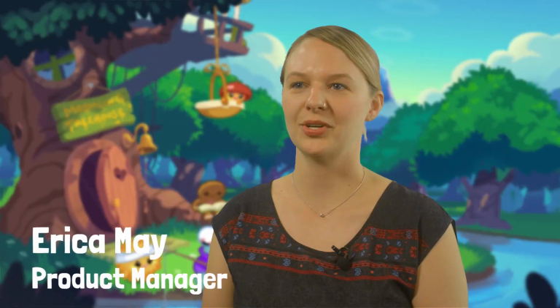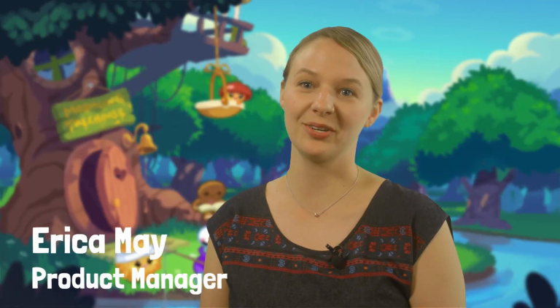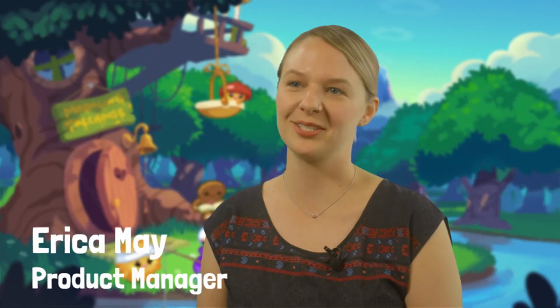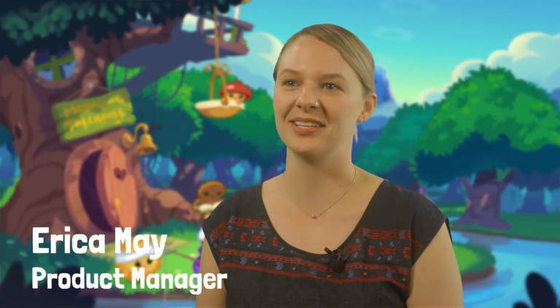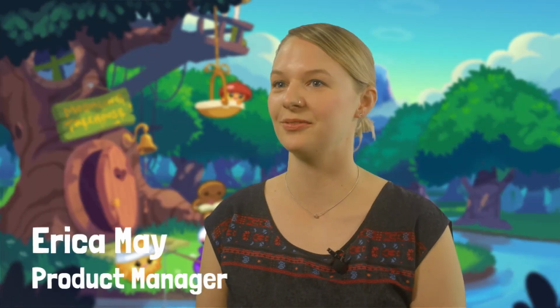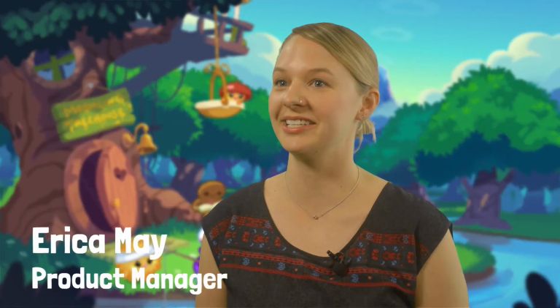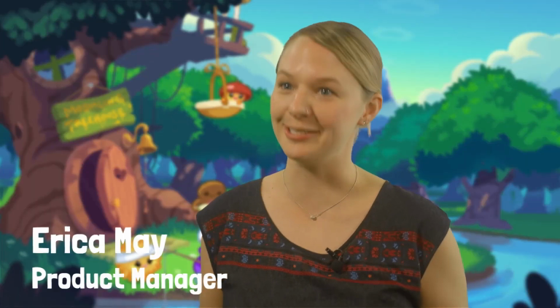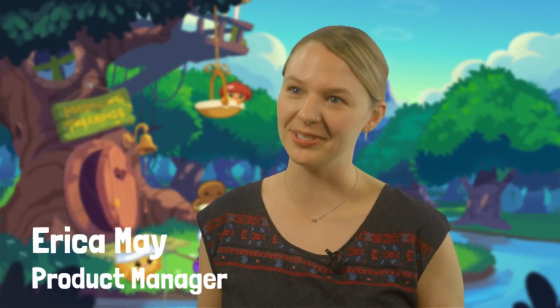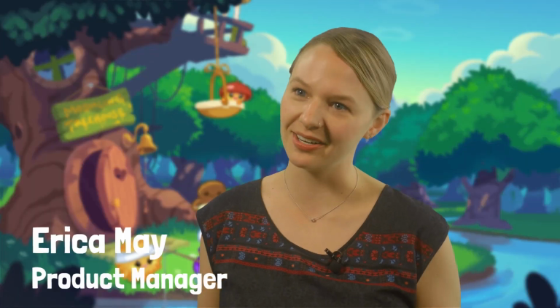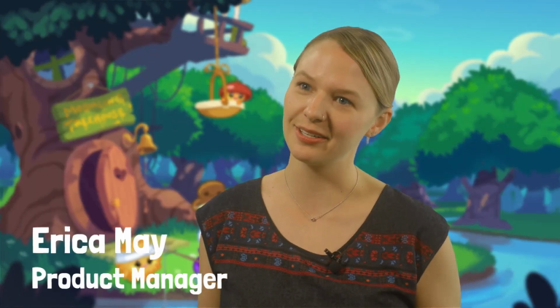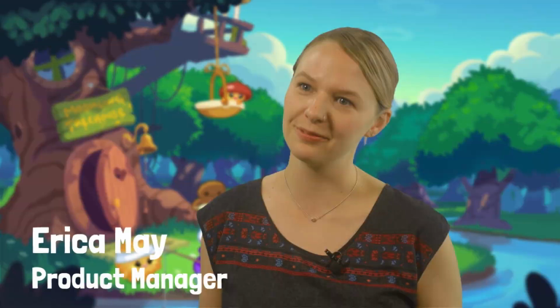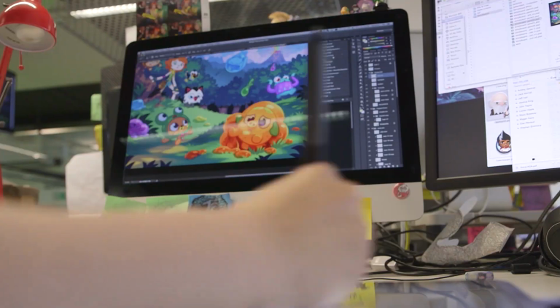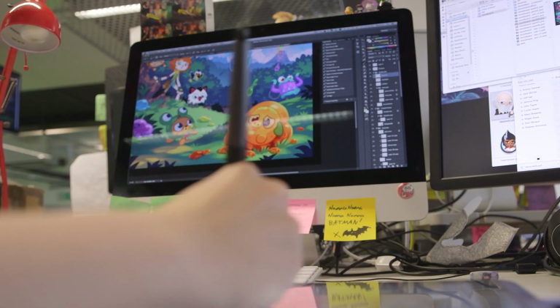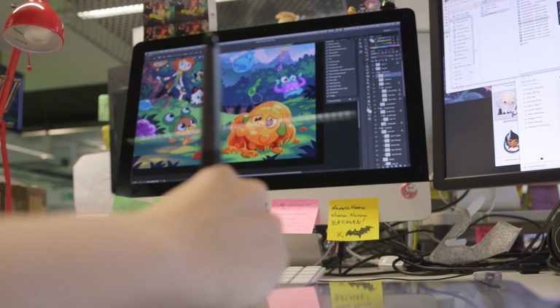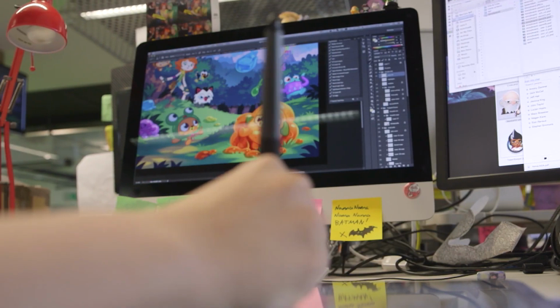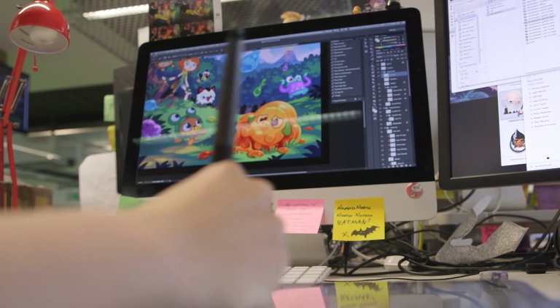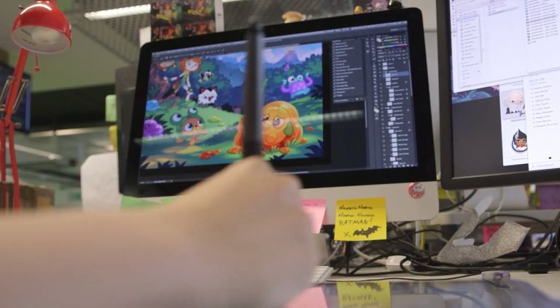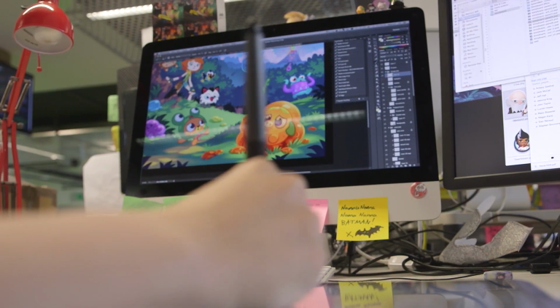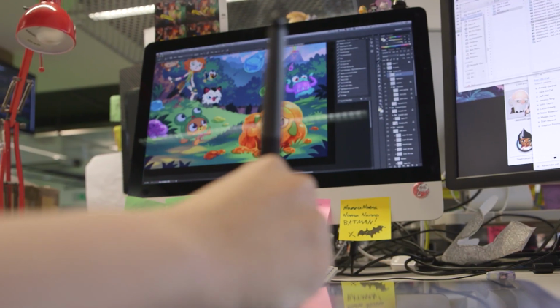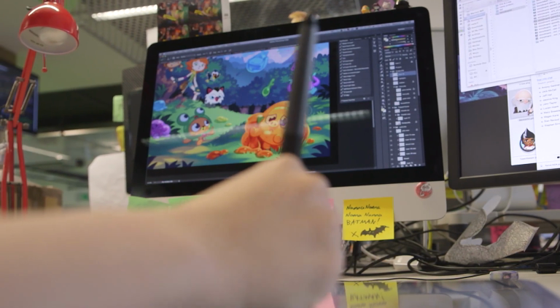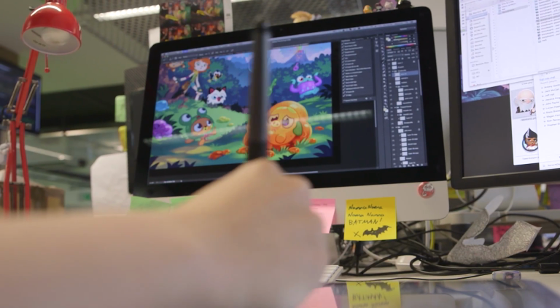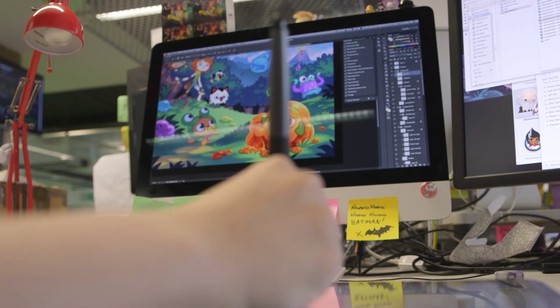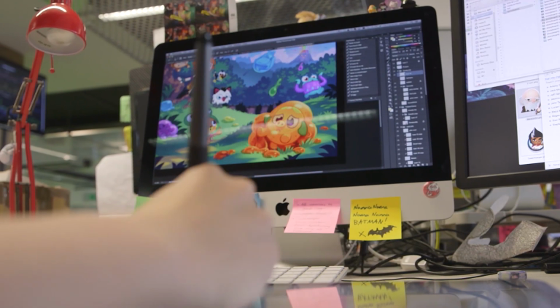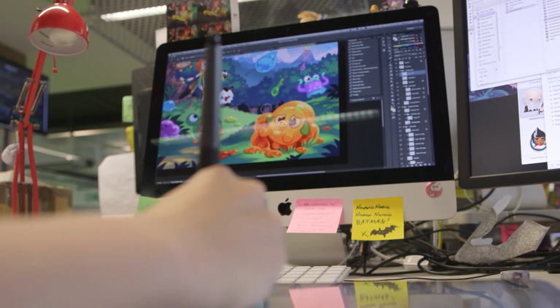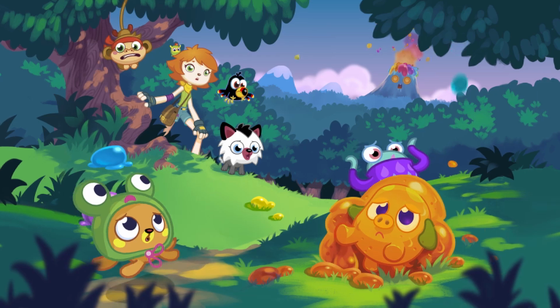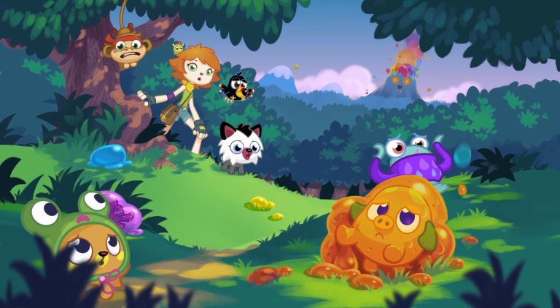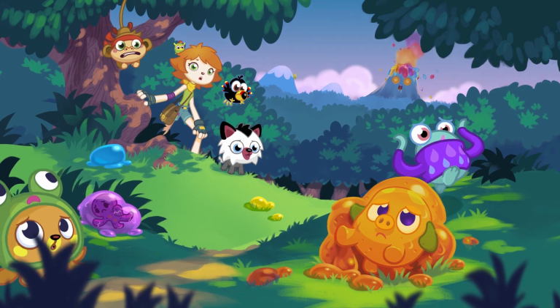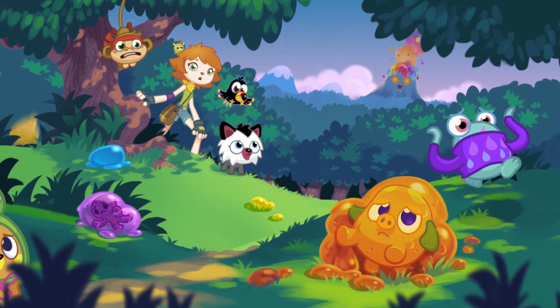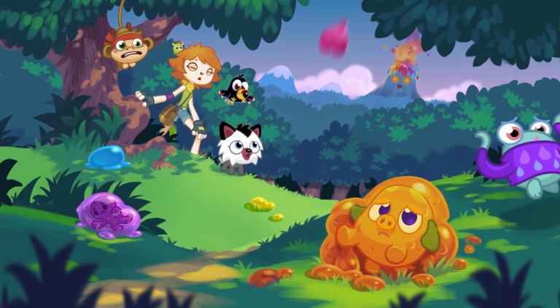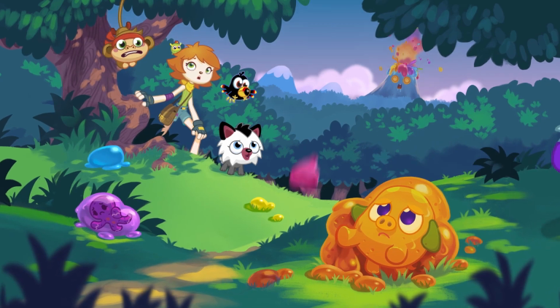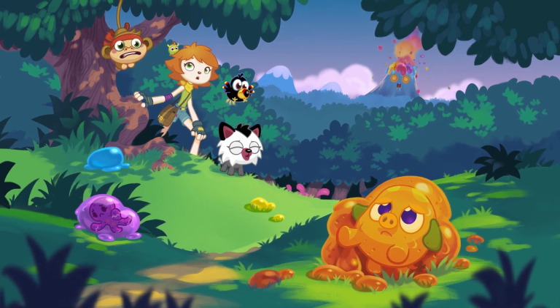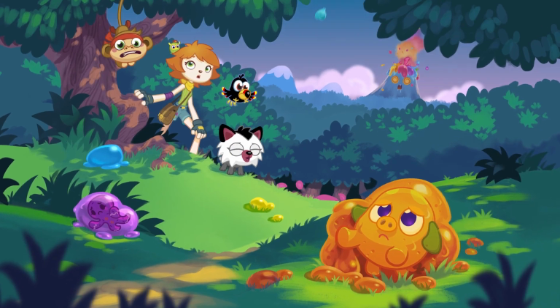Moshling Rescue has a really deep narrative — this wacky story about a volcano exploding and covering moshlings in gummies.